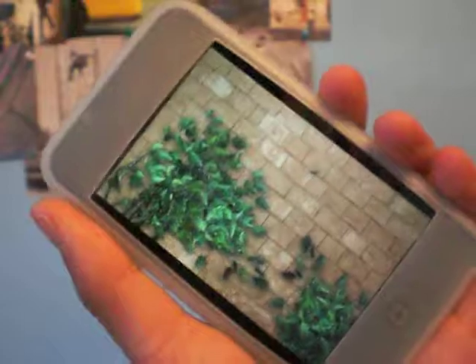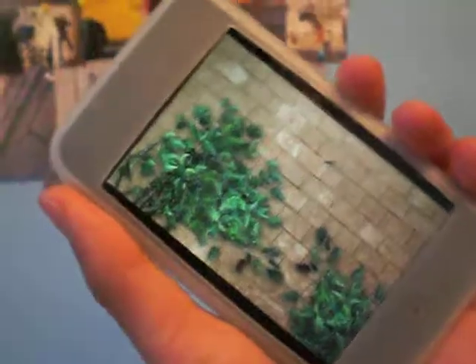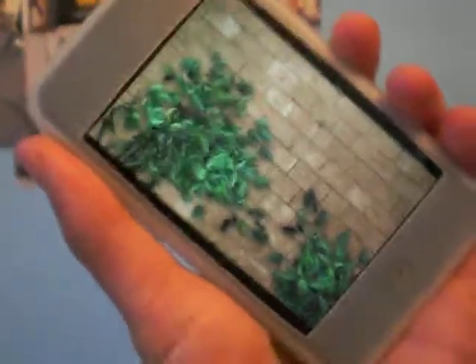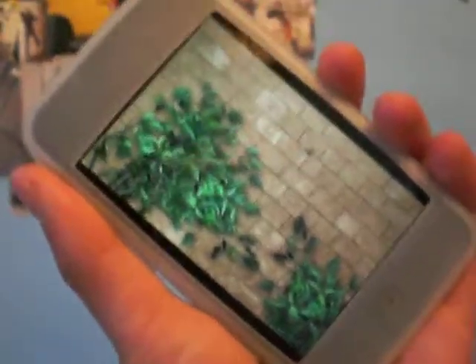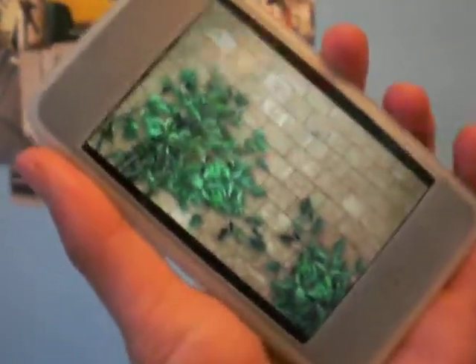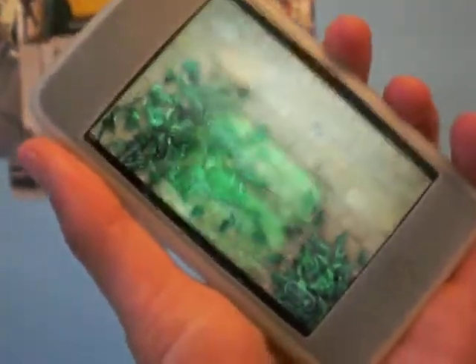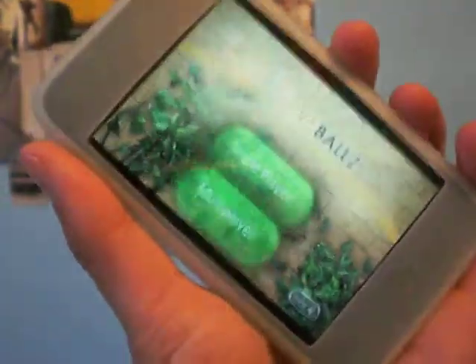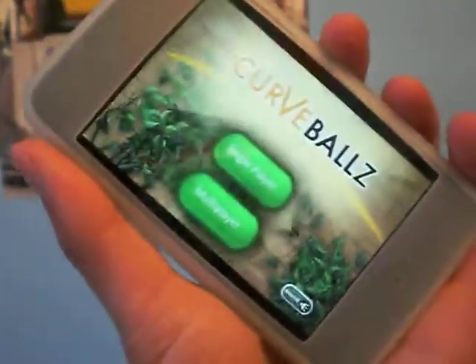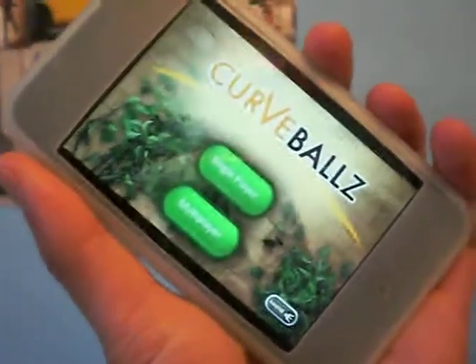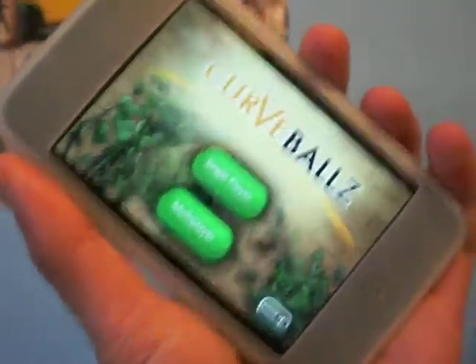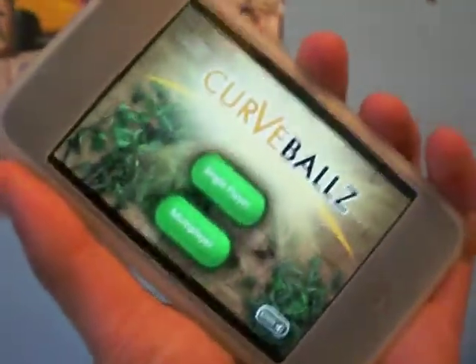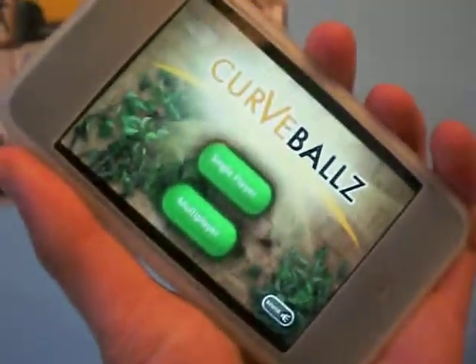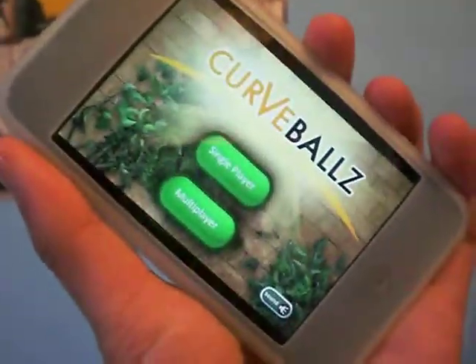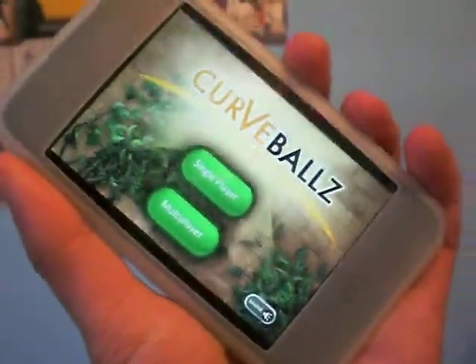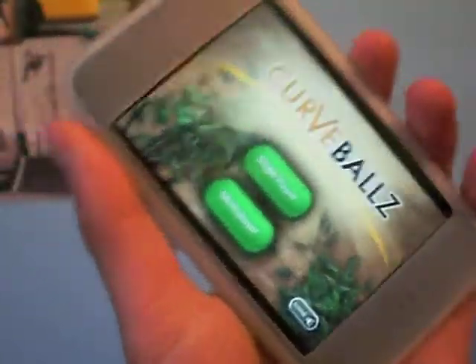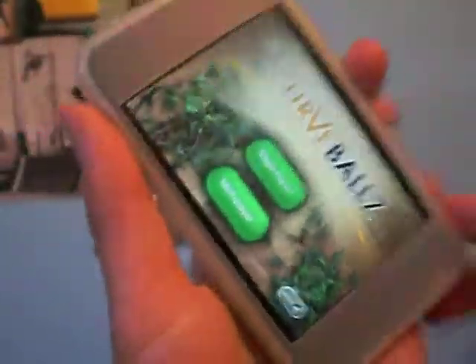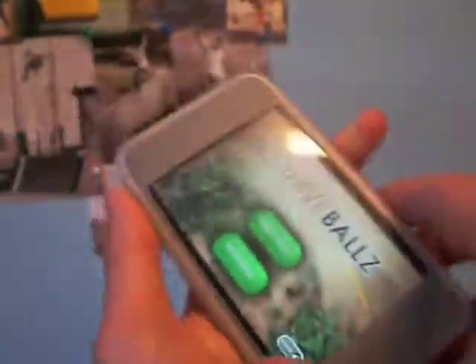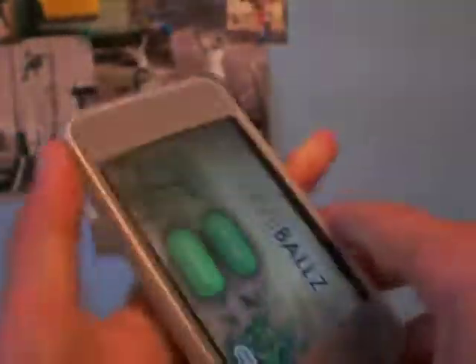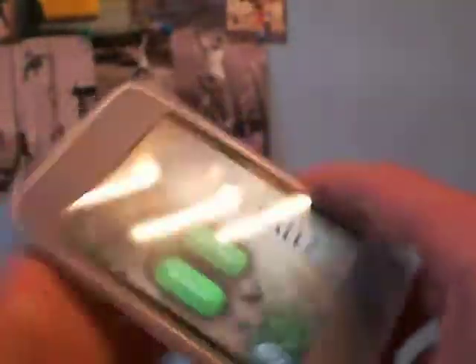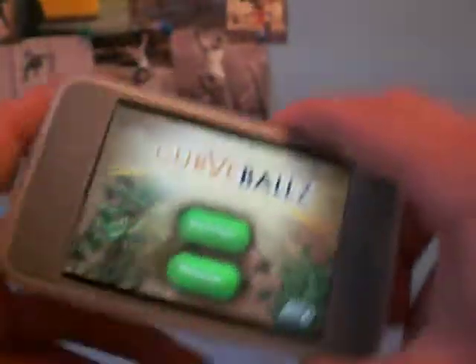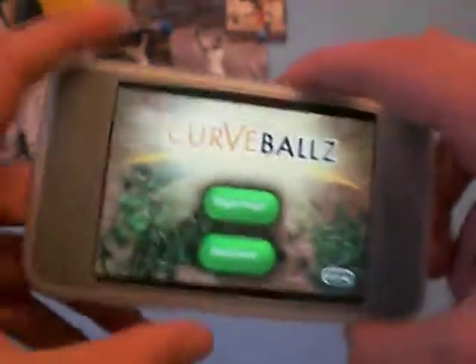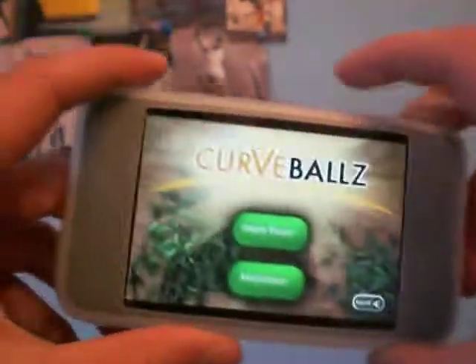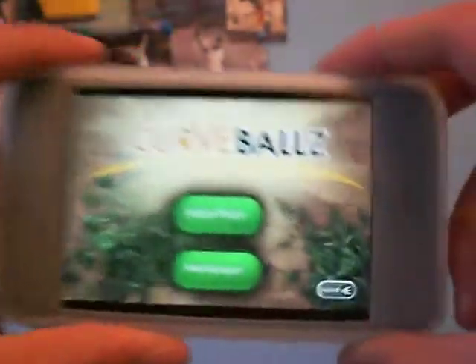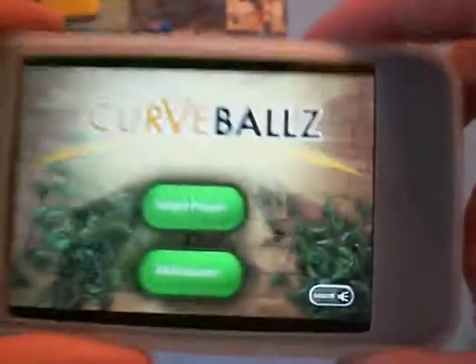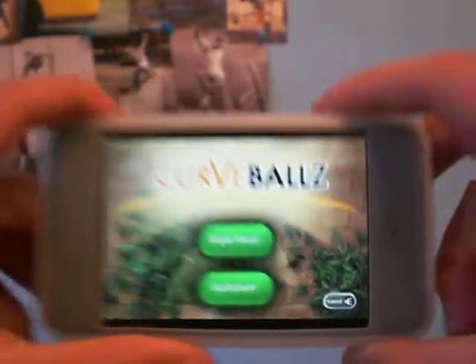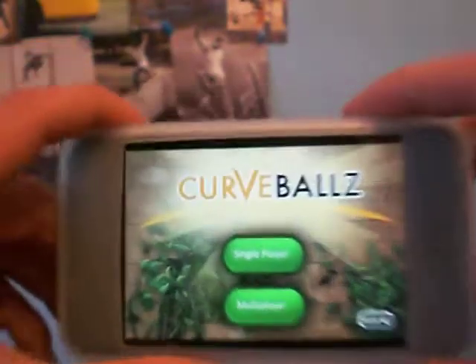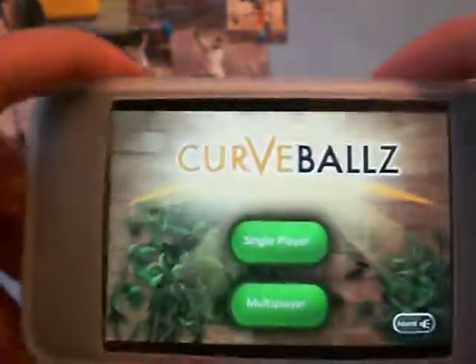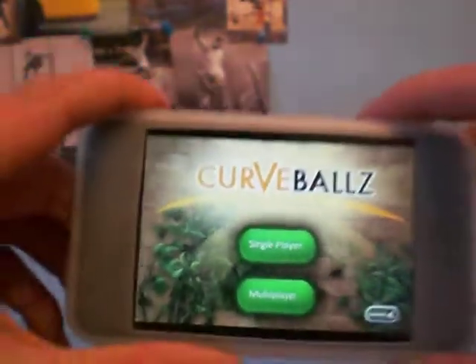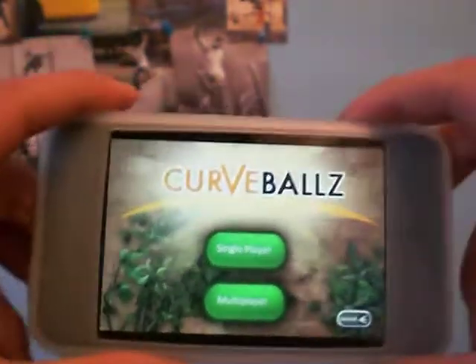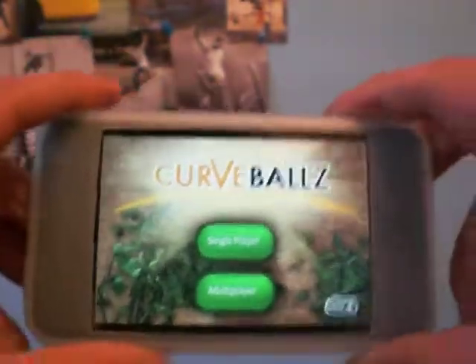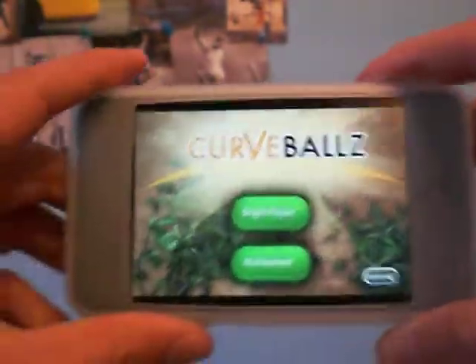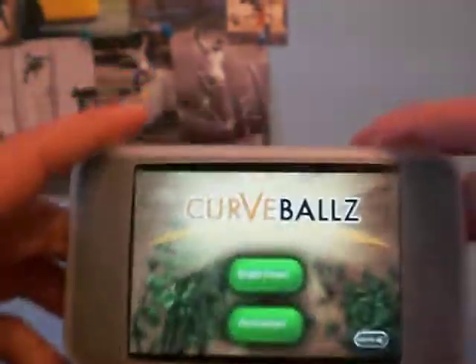Hey guys, what's up? I've got another app review and it's going to be on Curve Balls Deluxe.